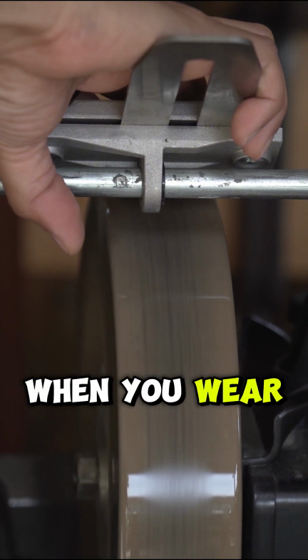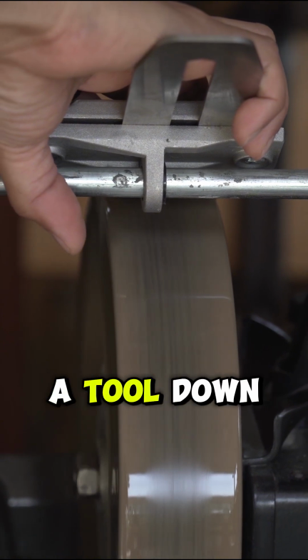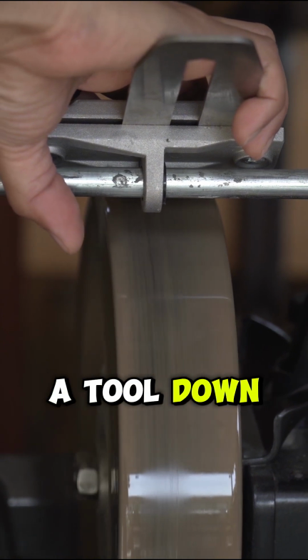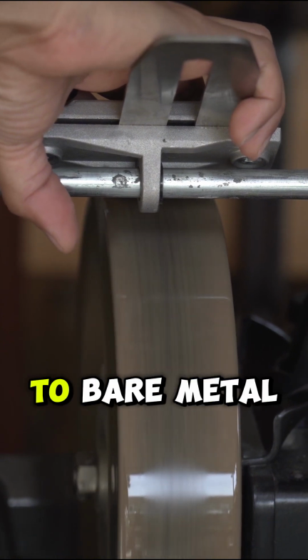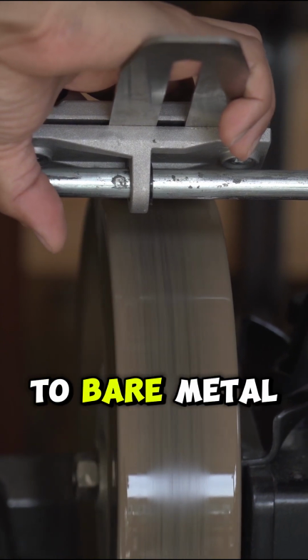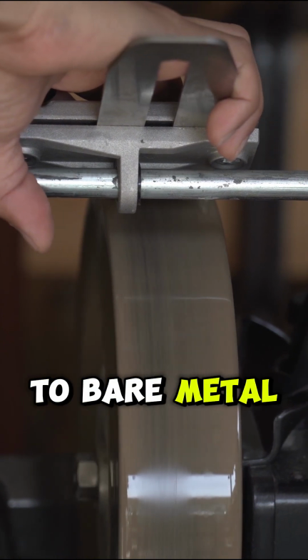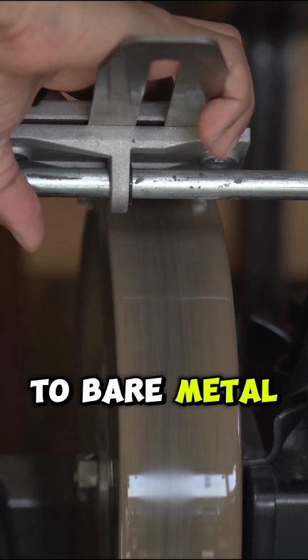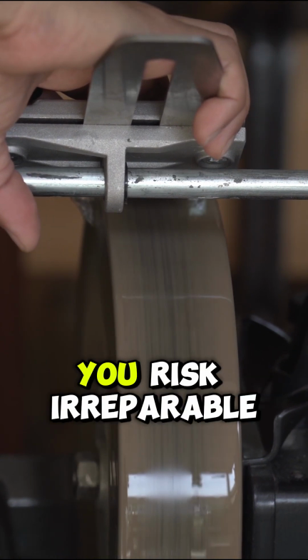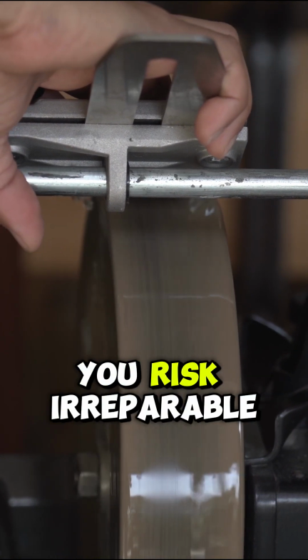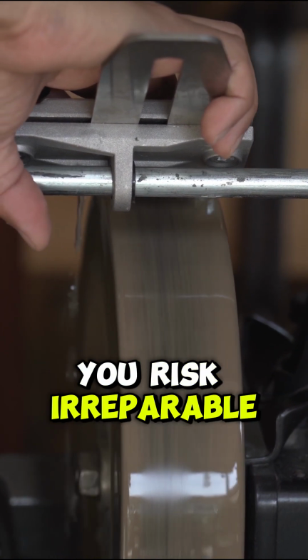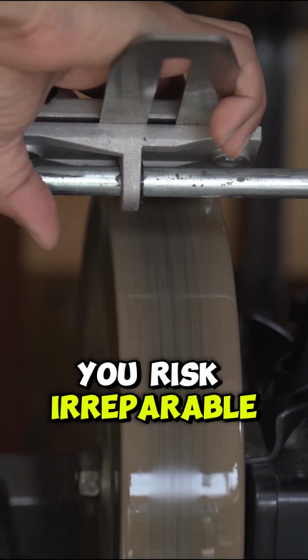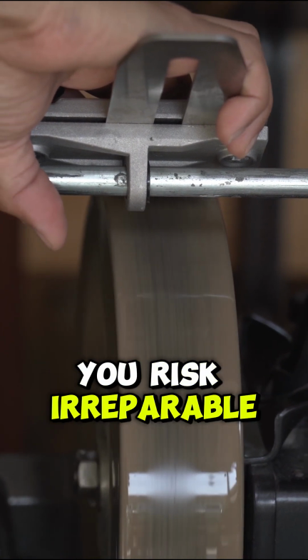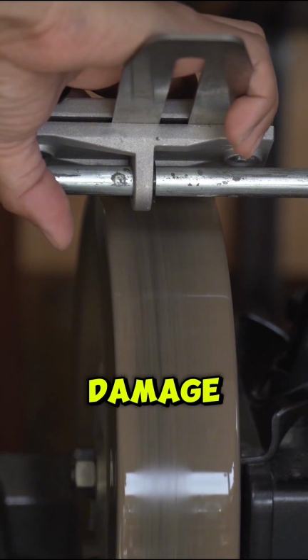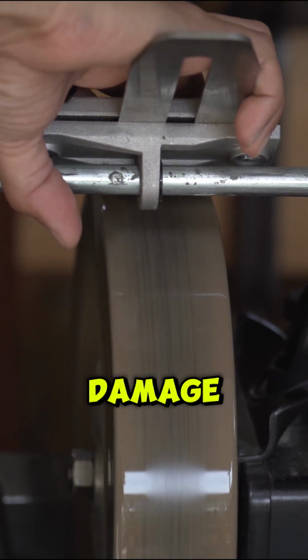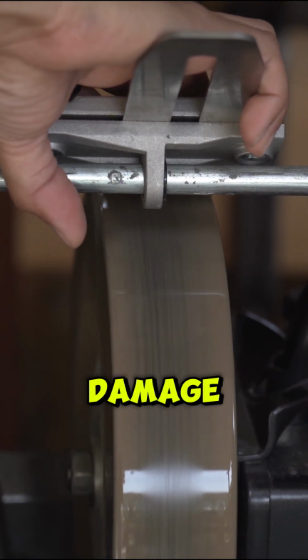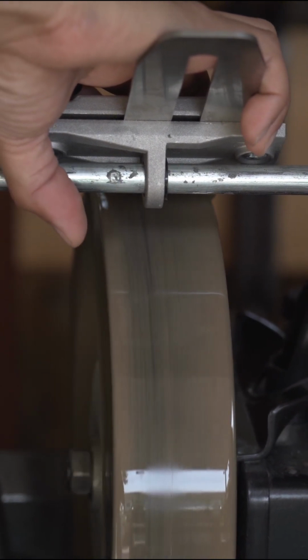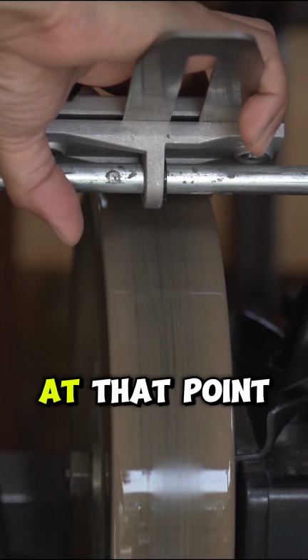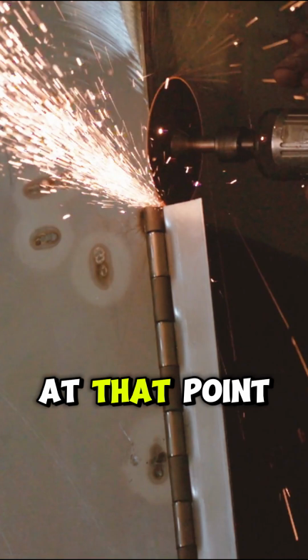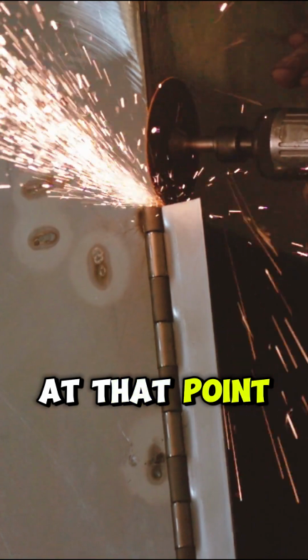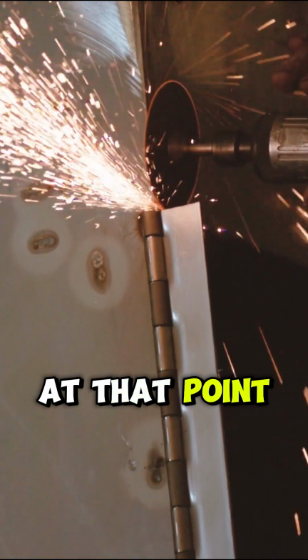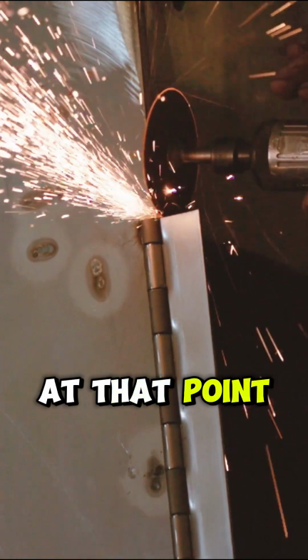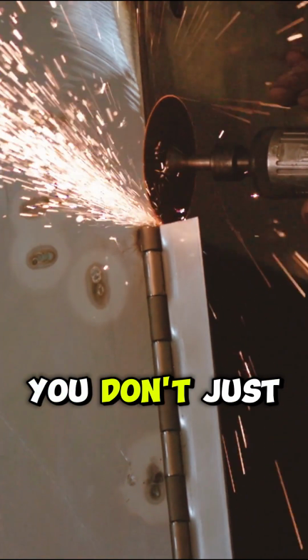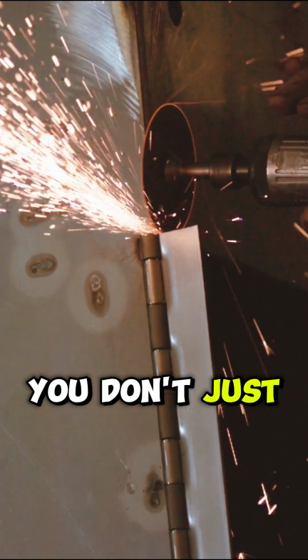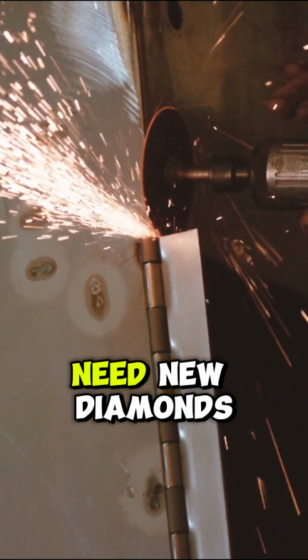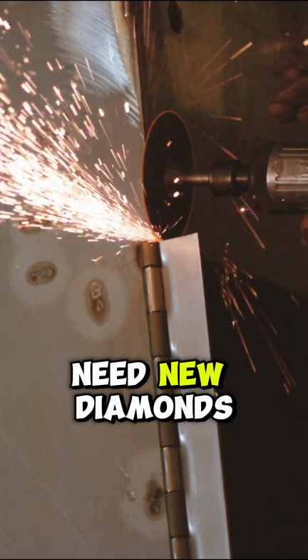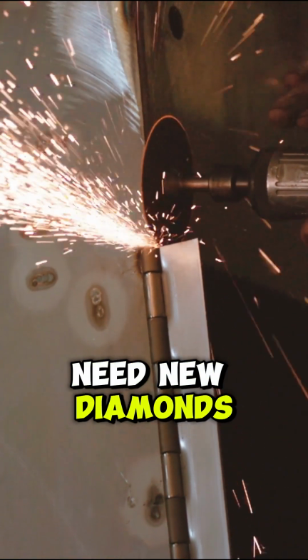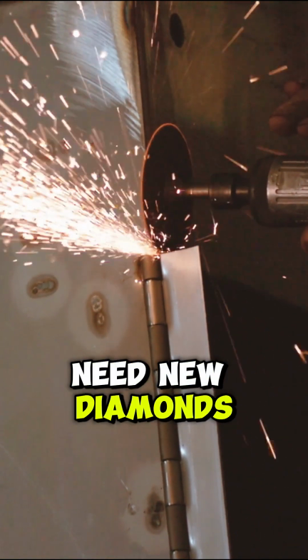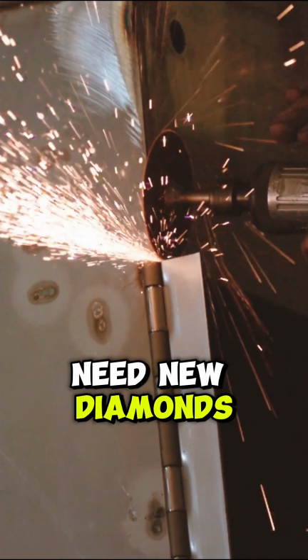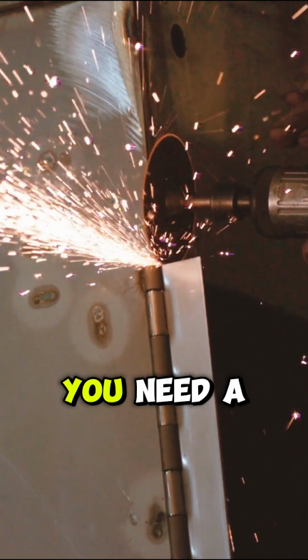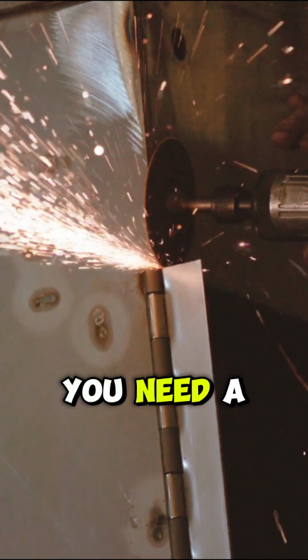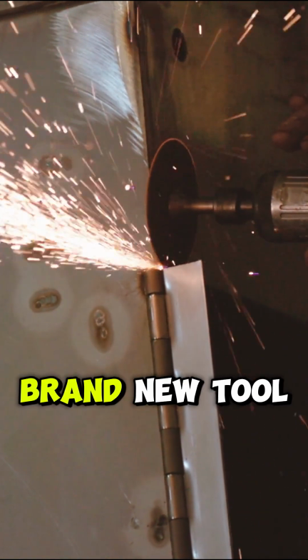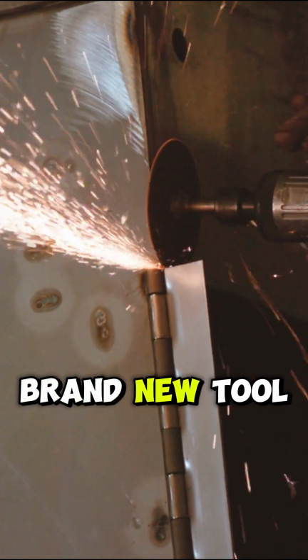When you wear a tool down to bare metal, you risk irreparable damage. At that point, you don't just need new diamonds — you need a brand new tool.